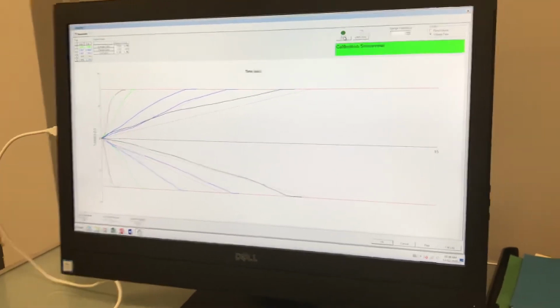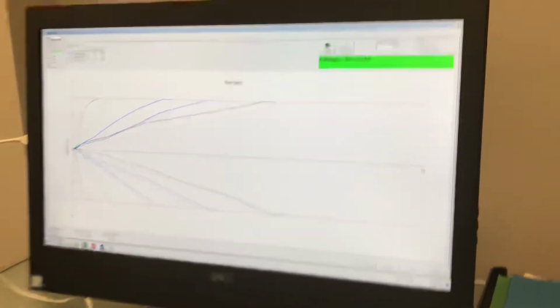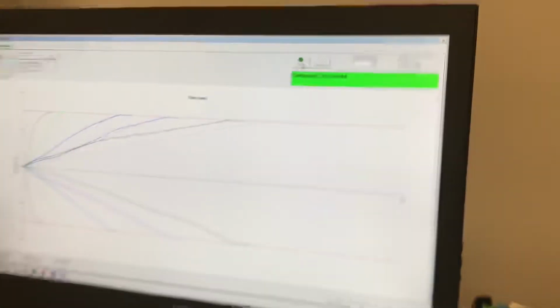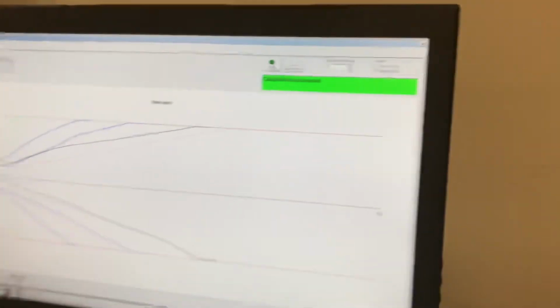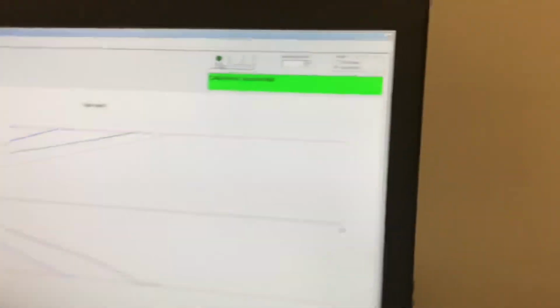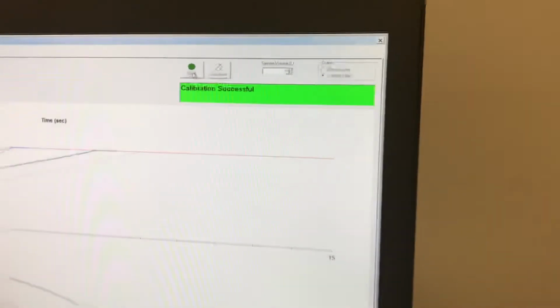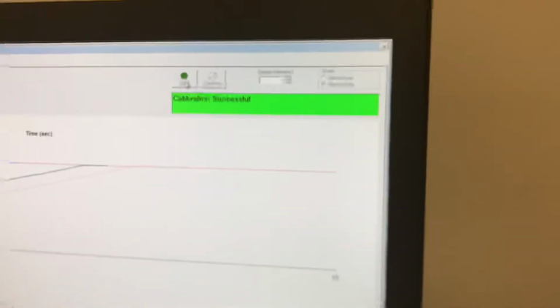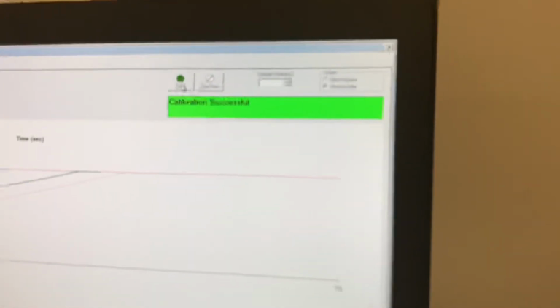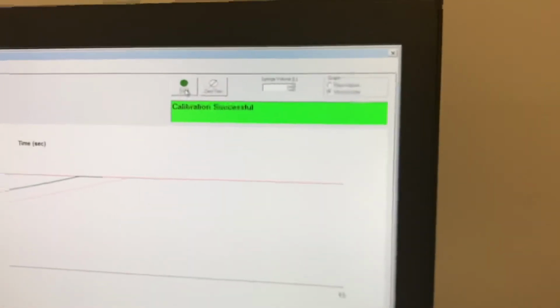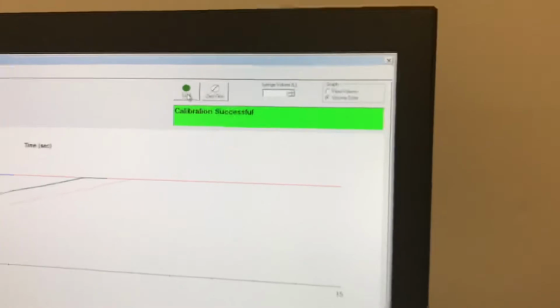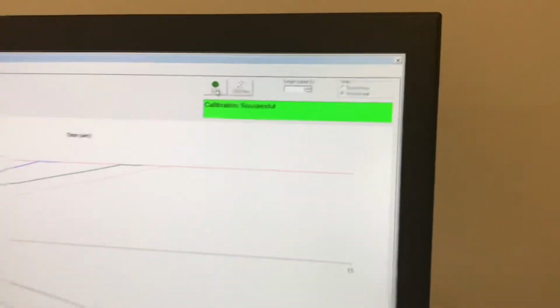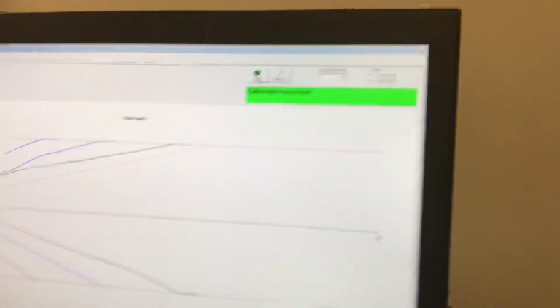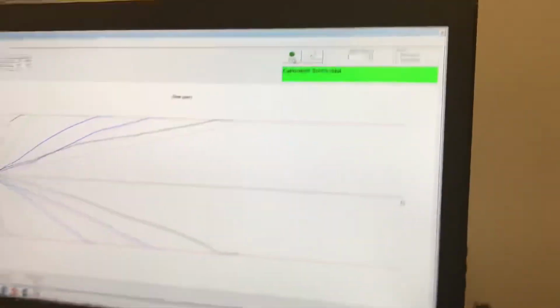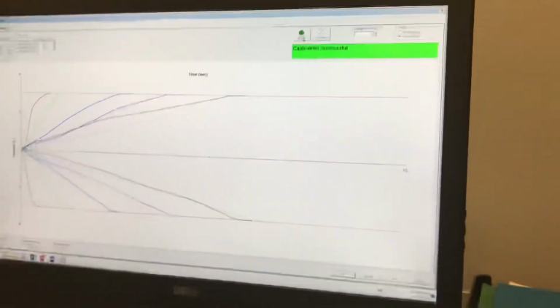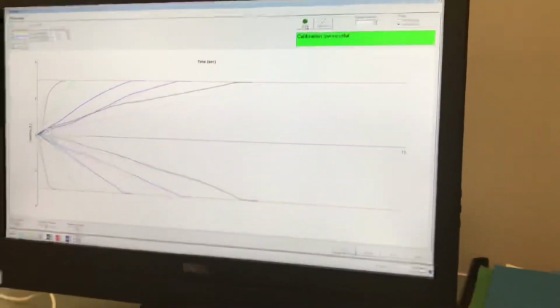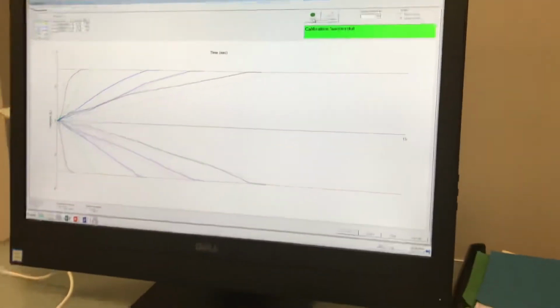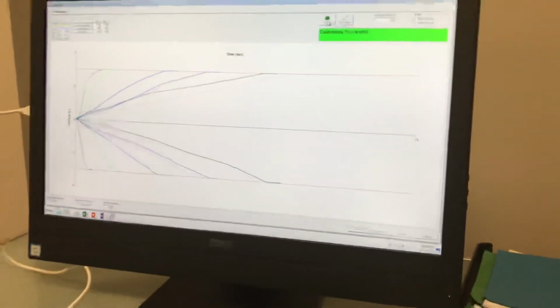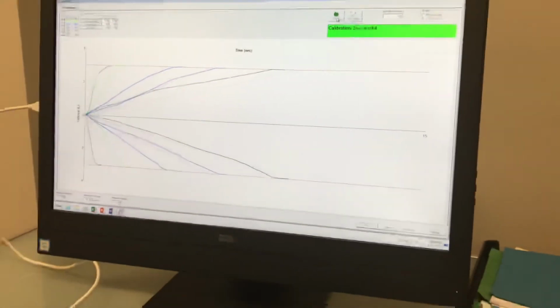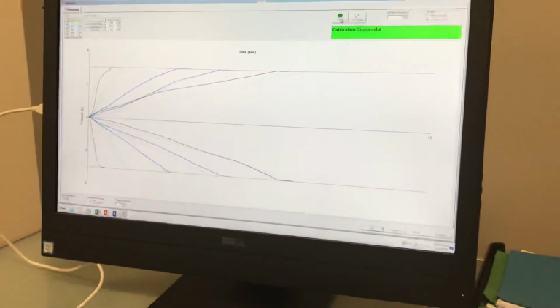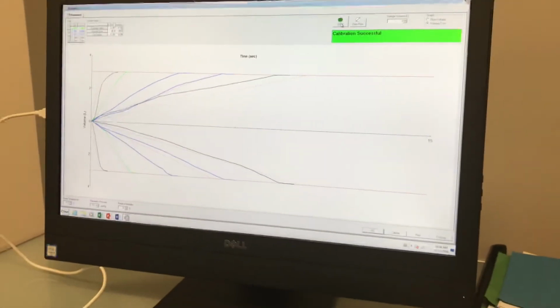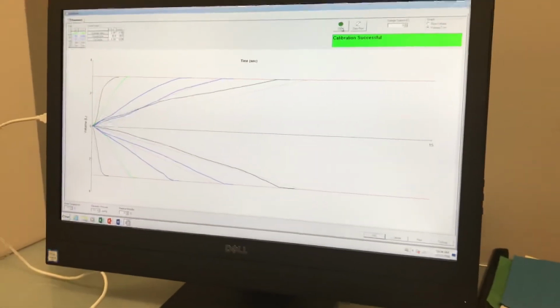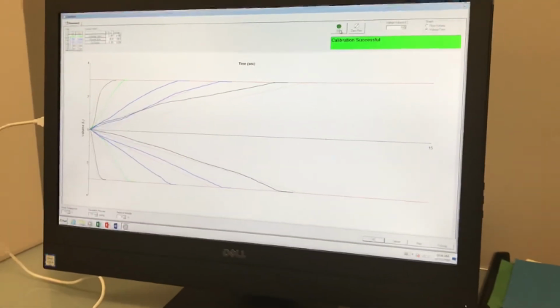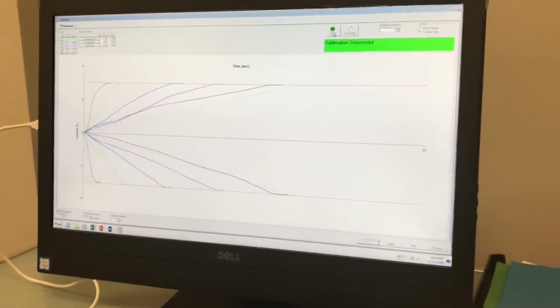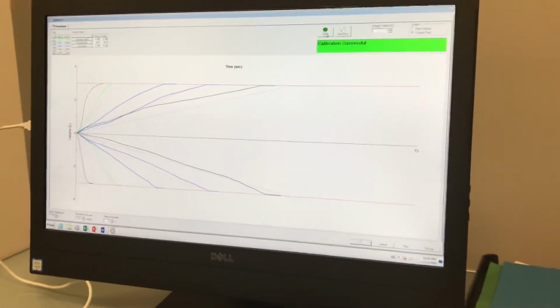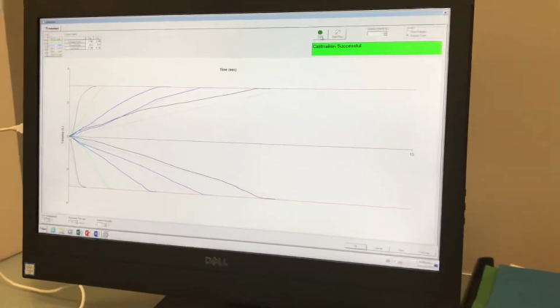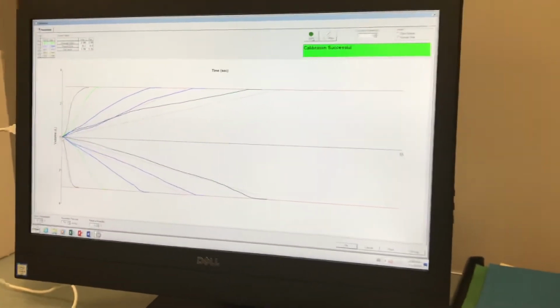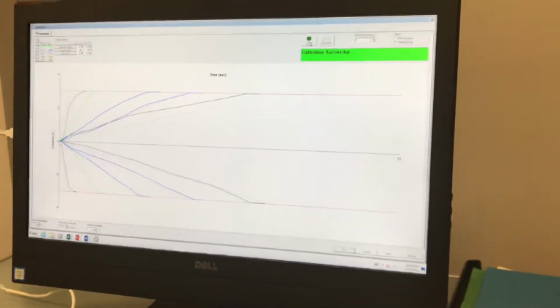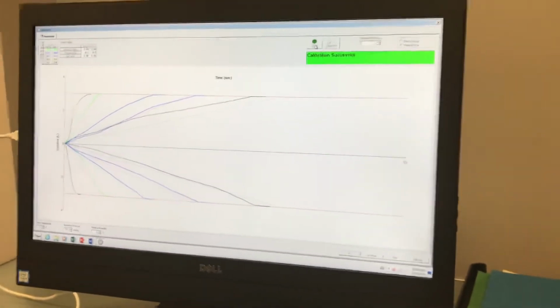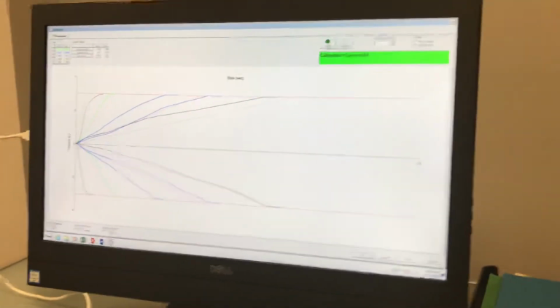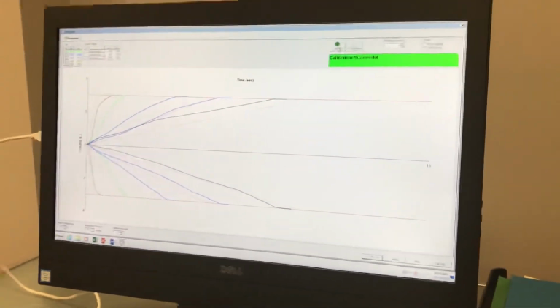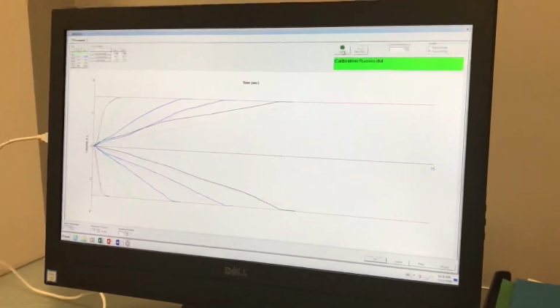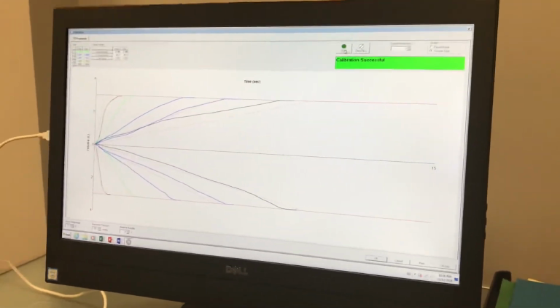And we have a successful calibration. At this point the spirometer is ready to be used.